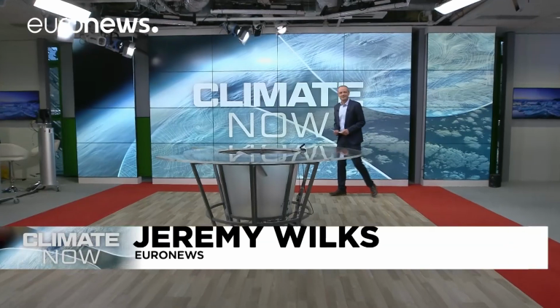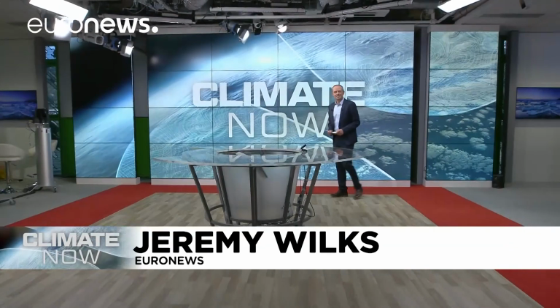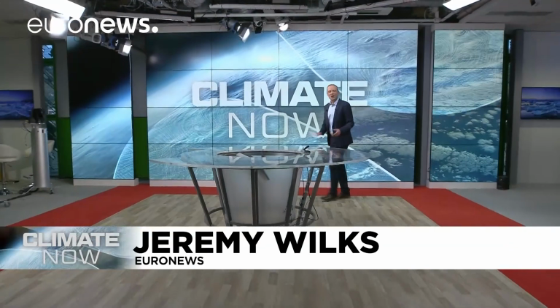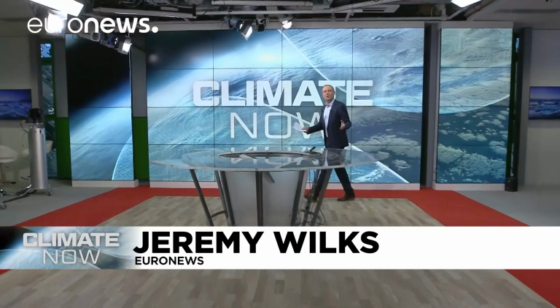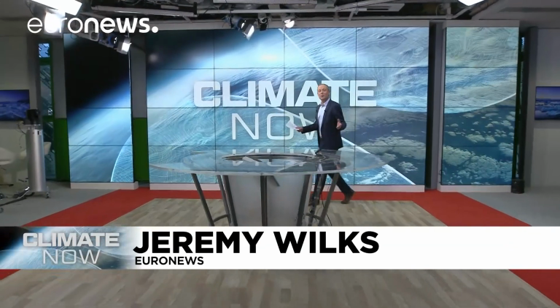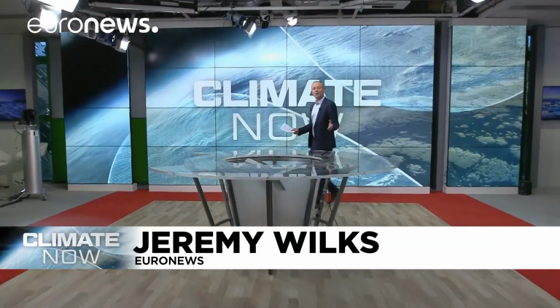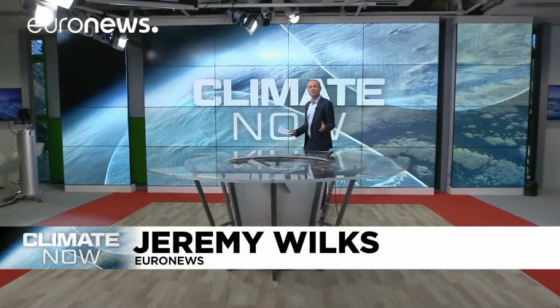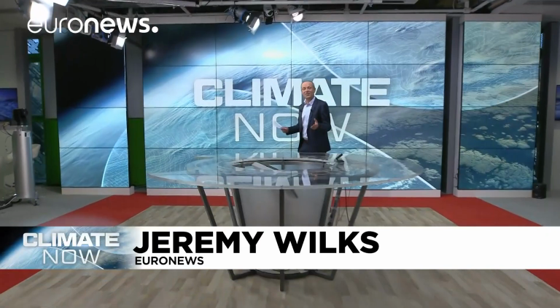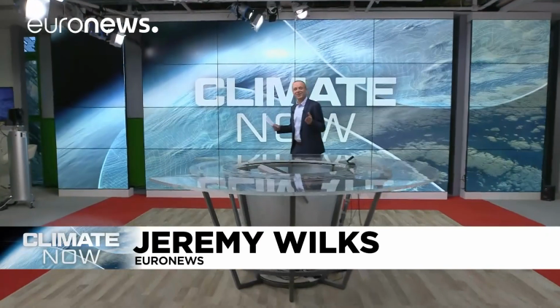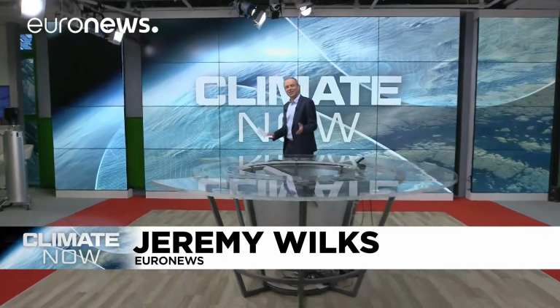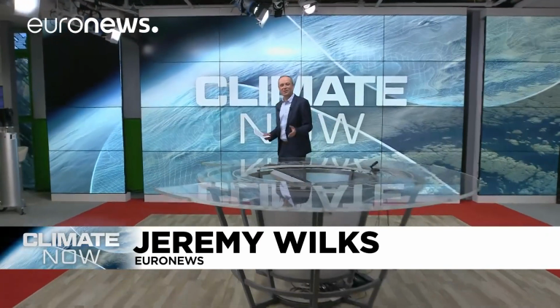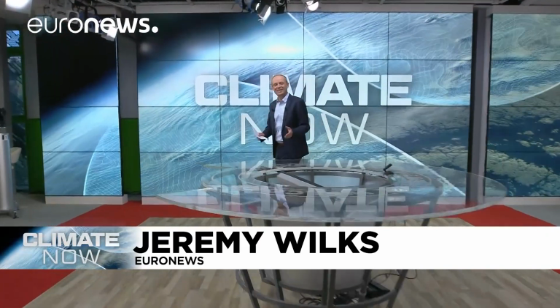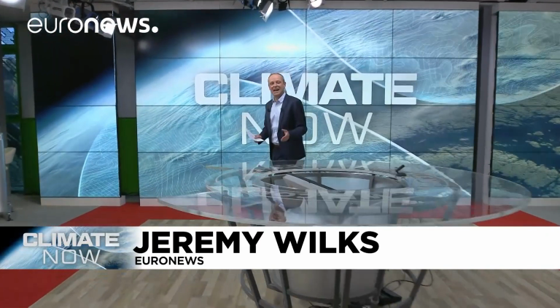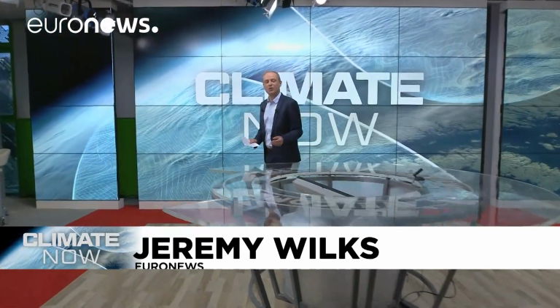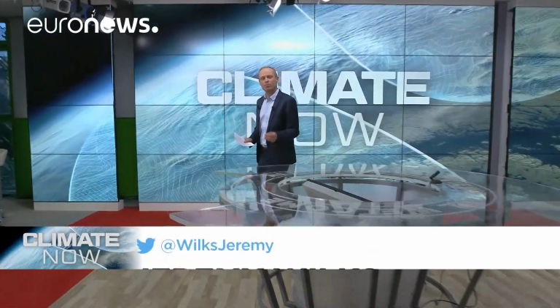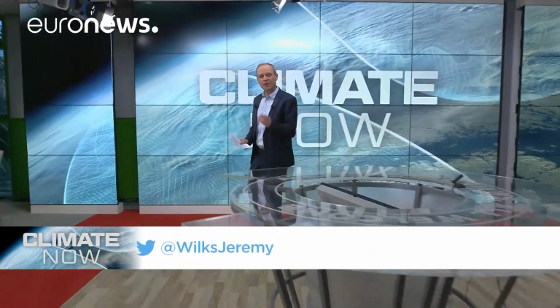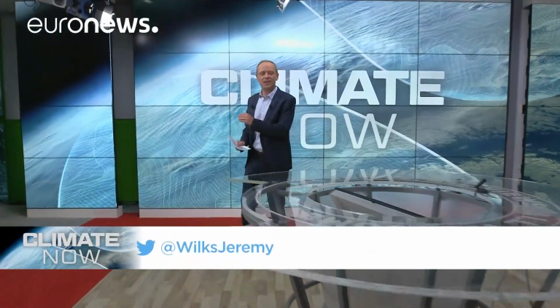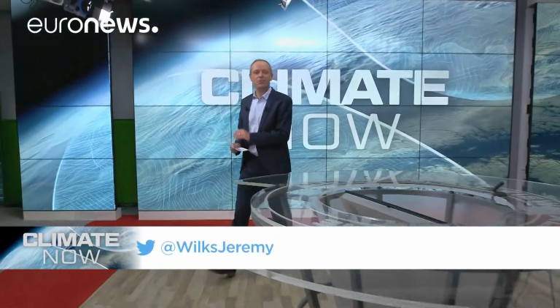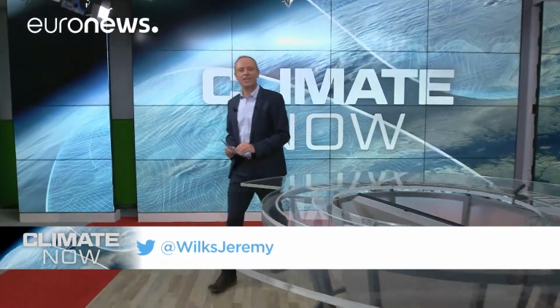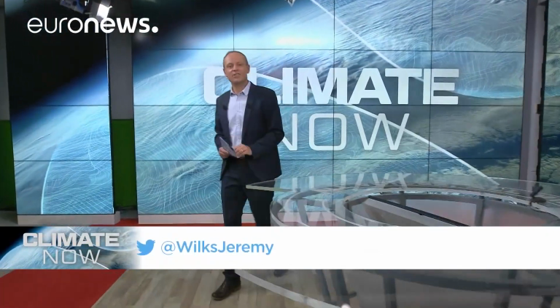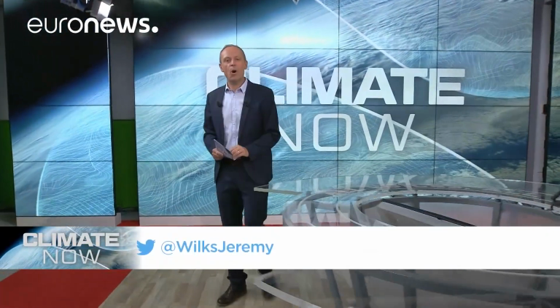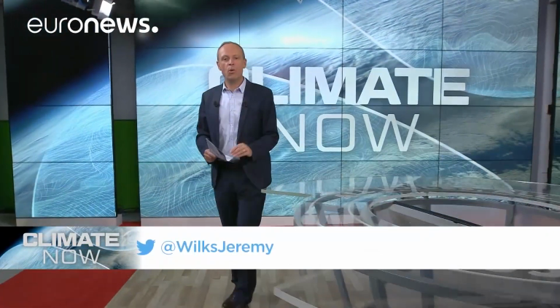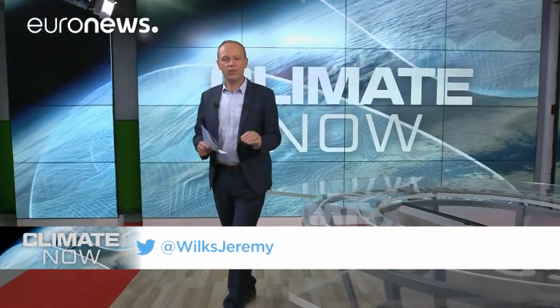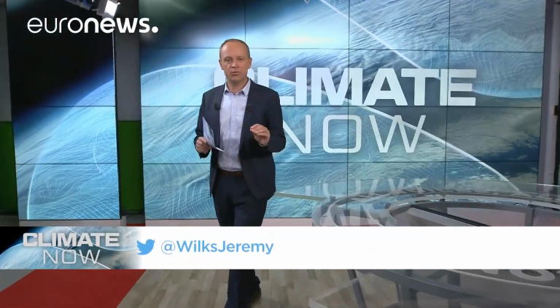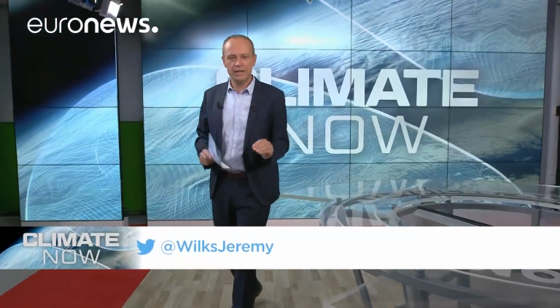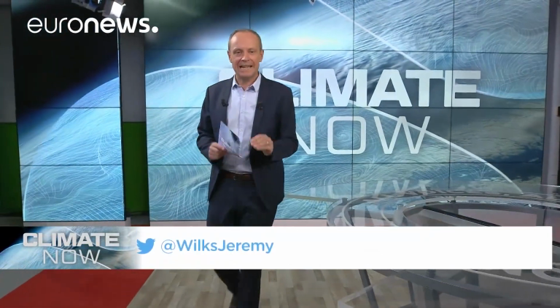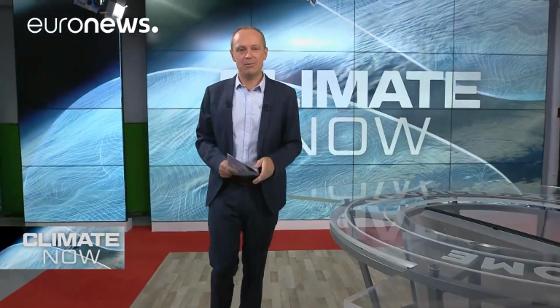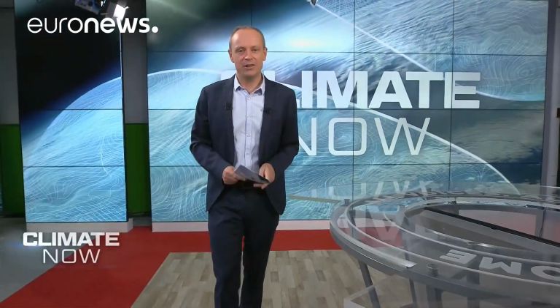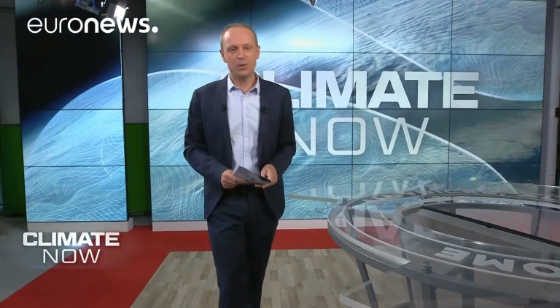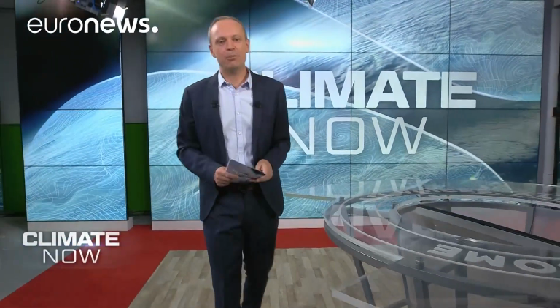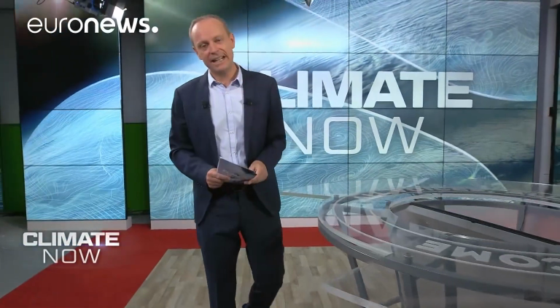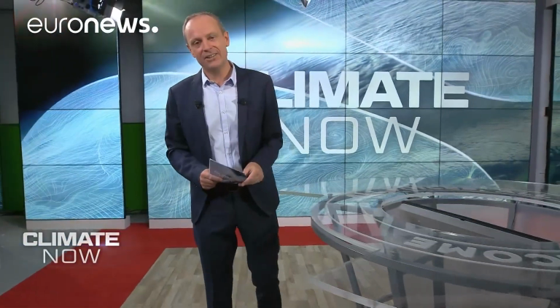Hello and welcome to Climate Now, your monthly update on what's really happening to our planet.